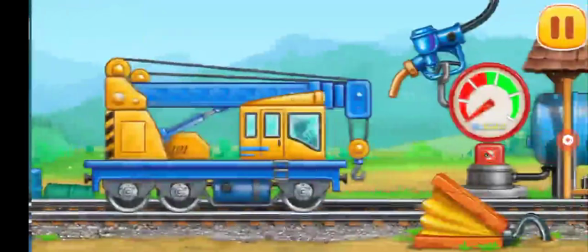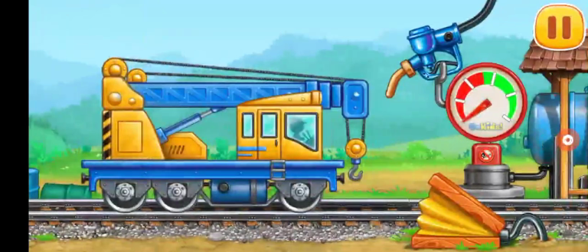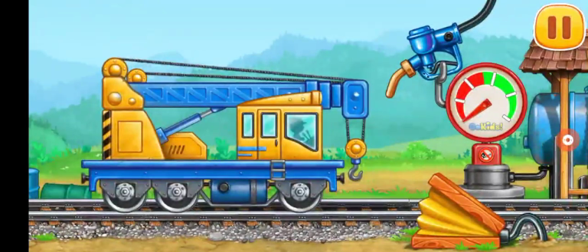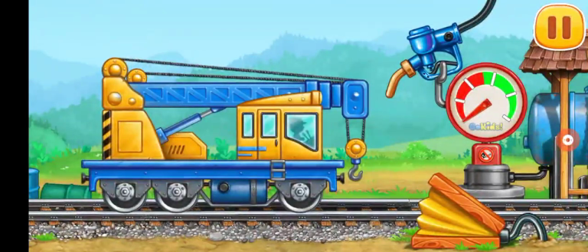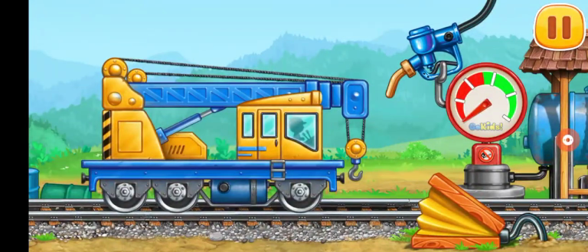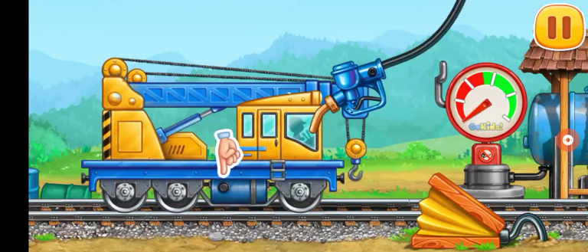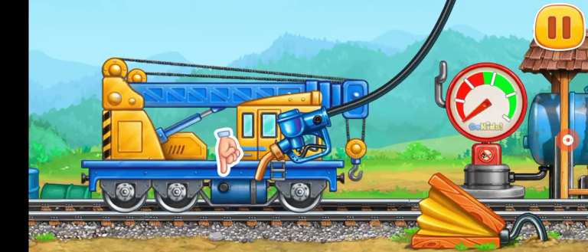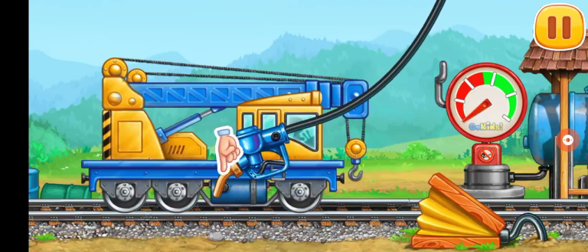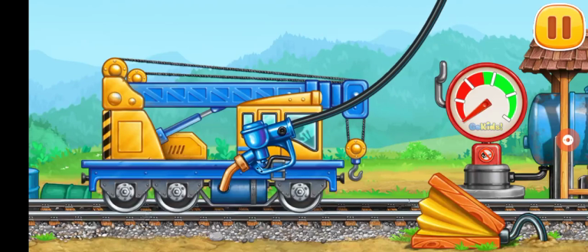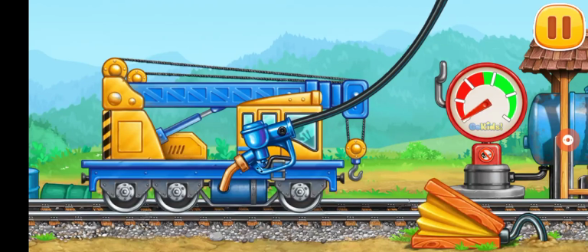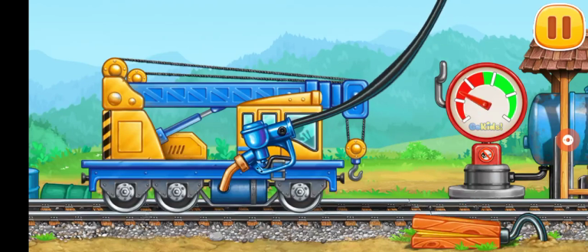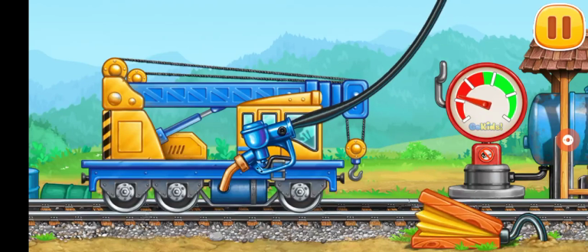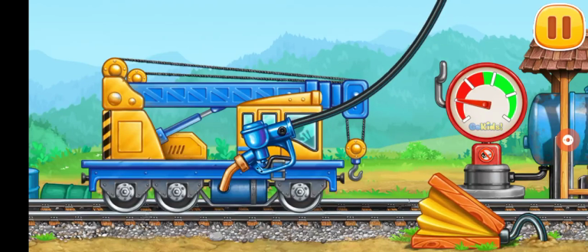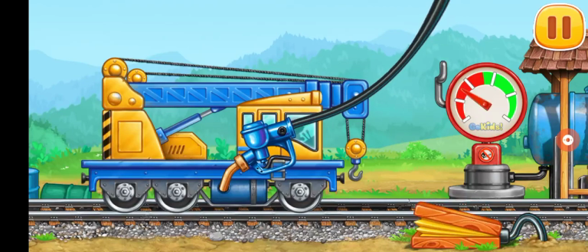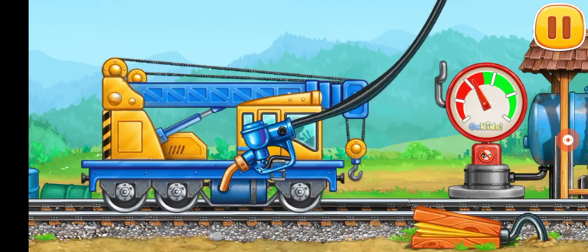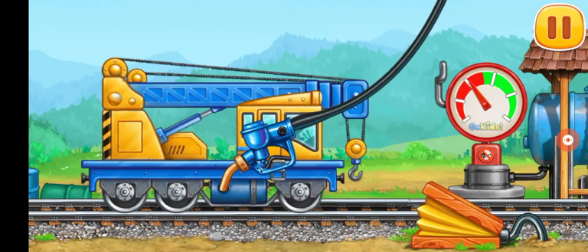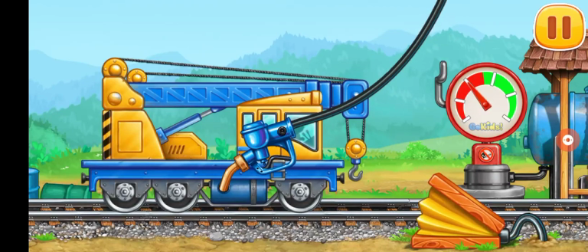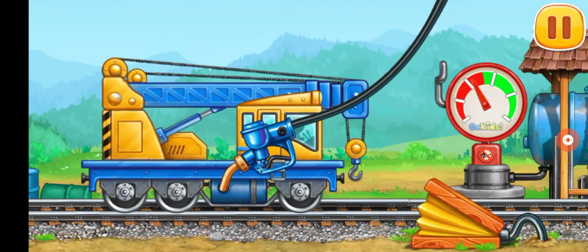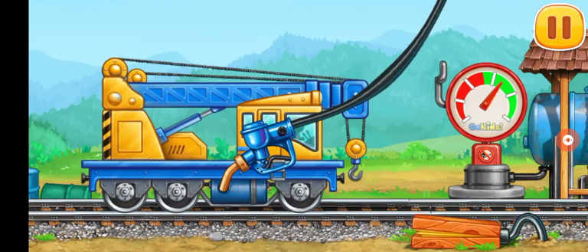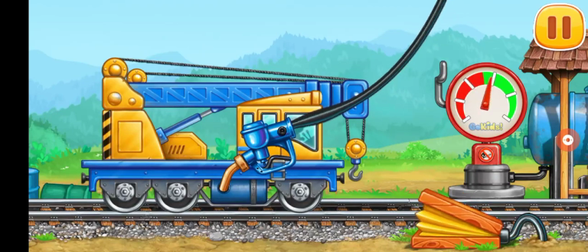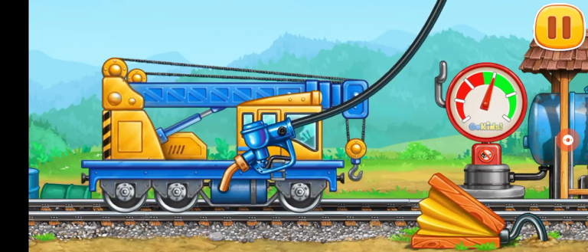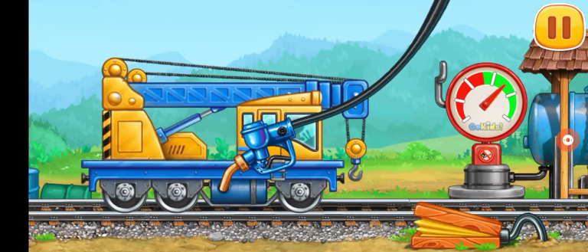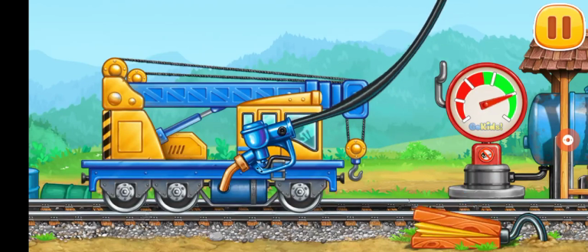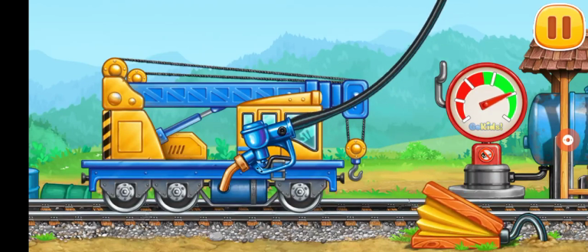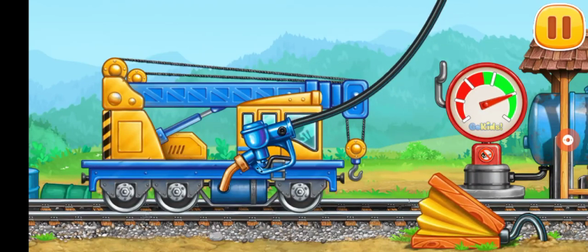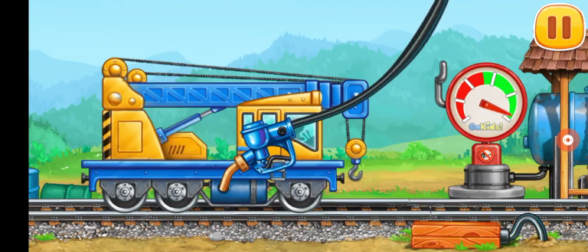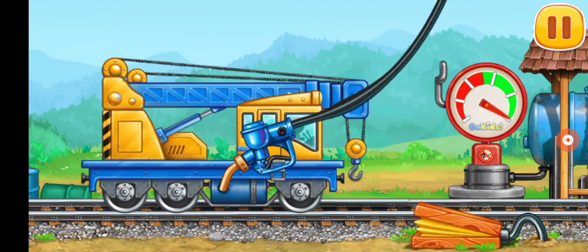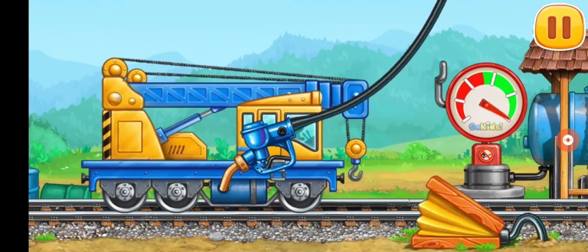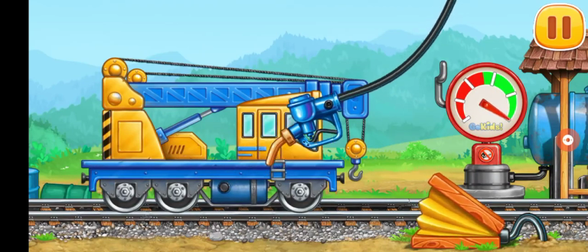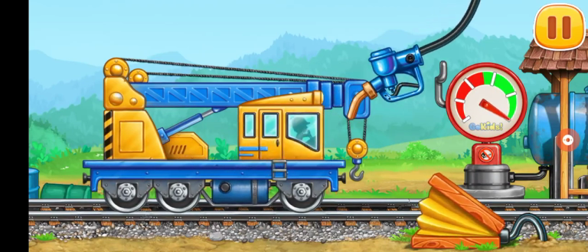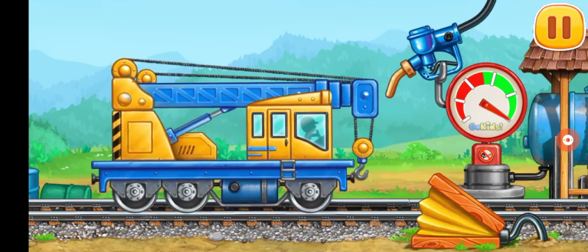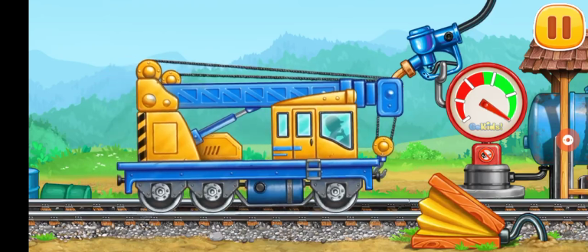First let's fuel the crane. Pump! That's all!